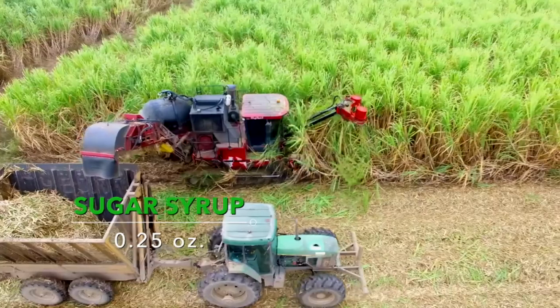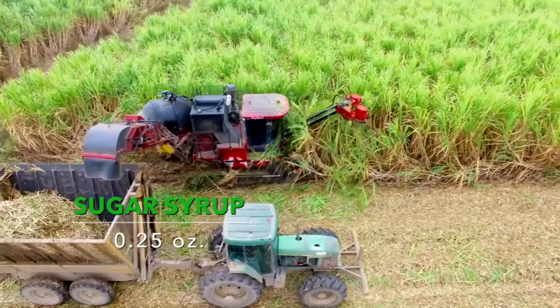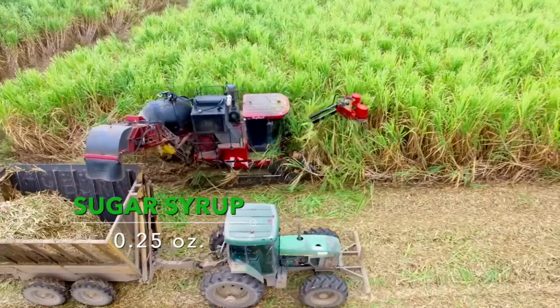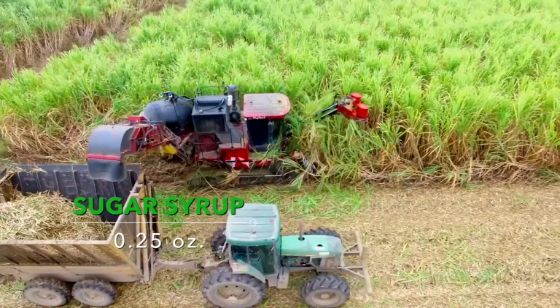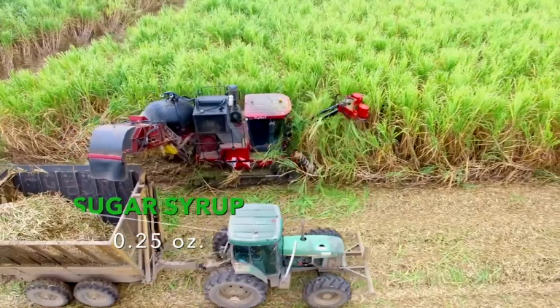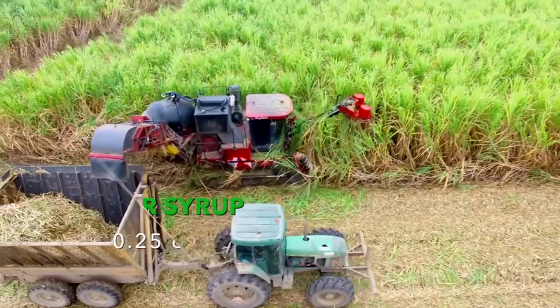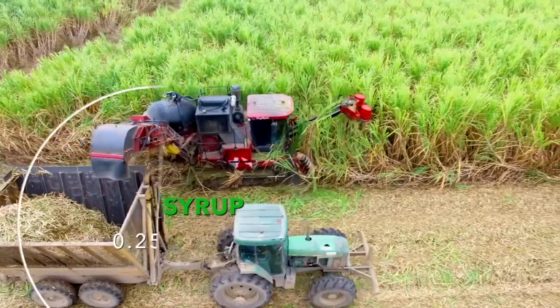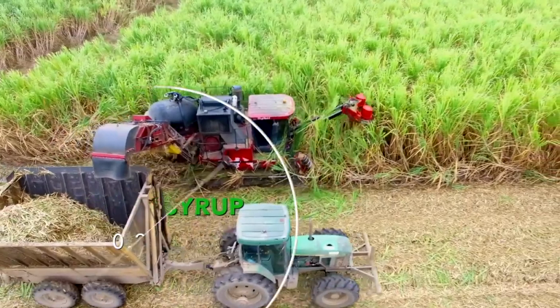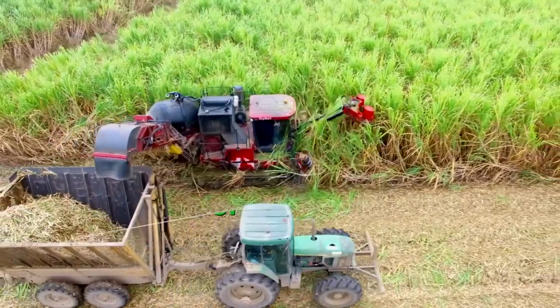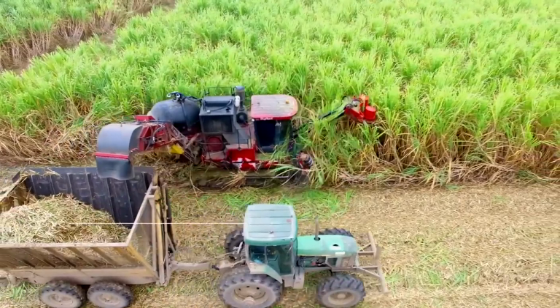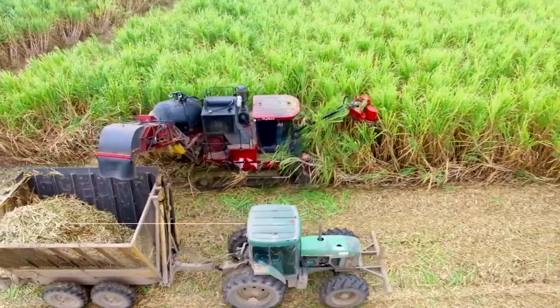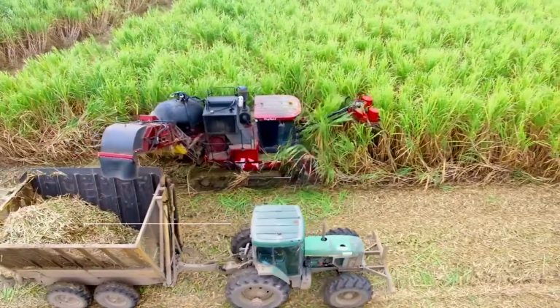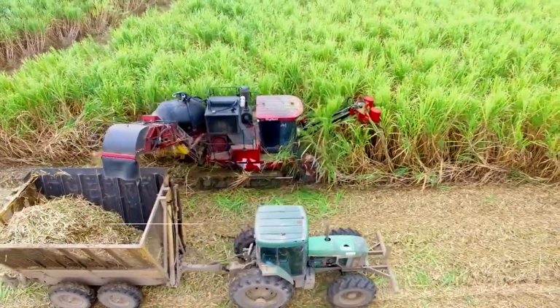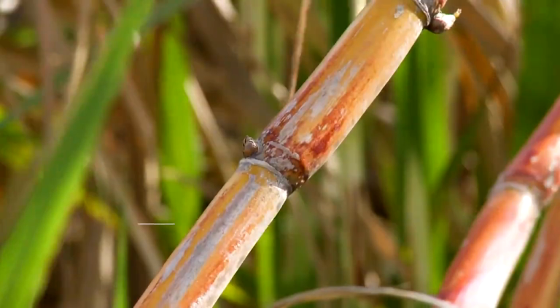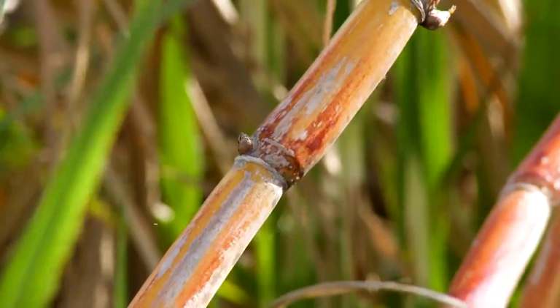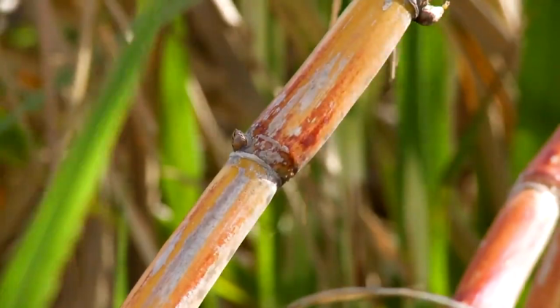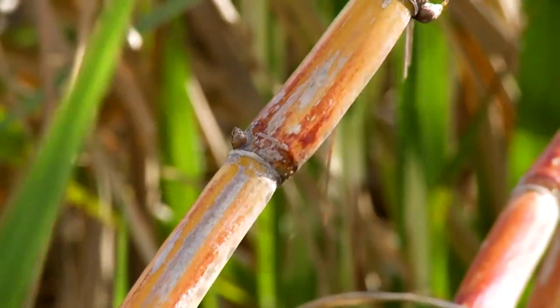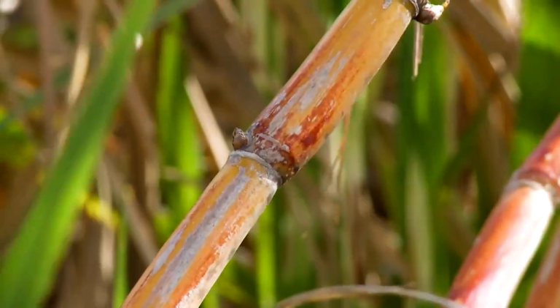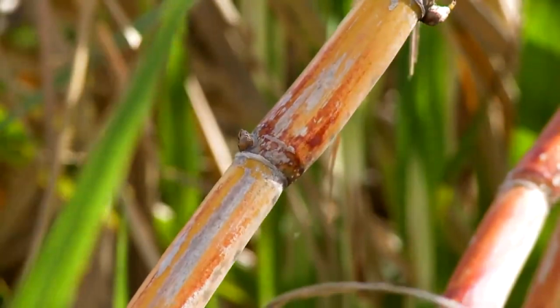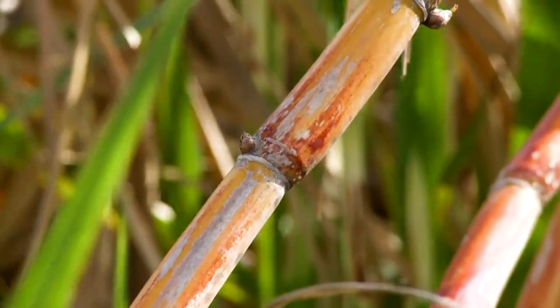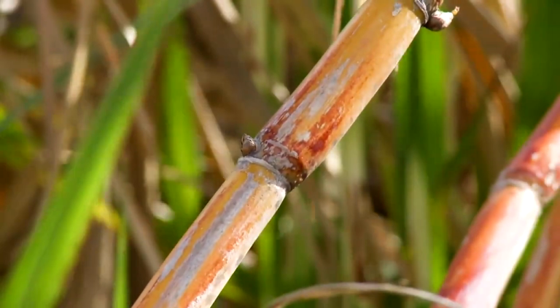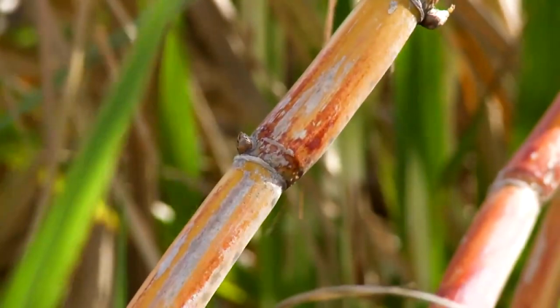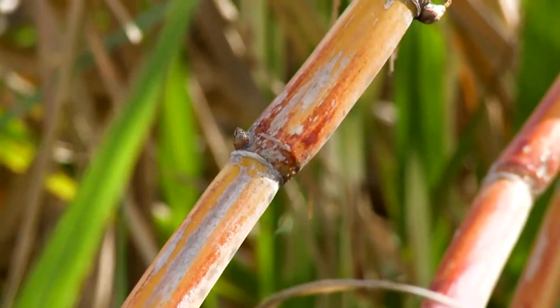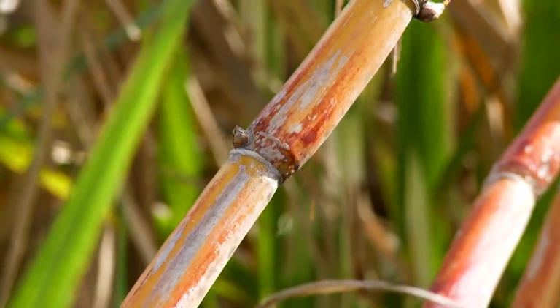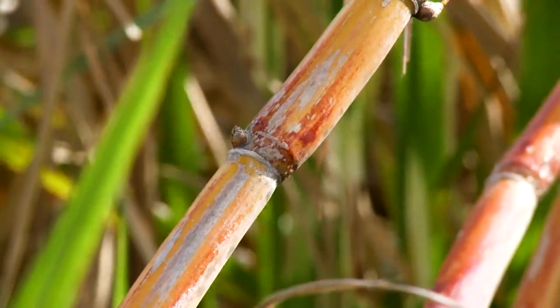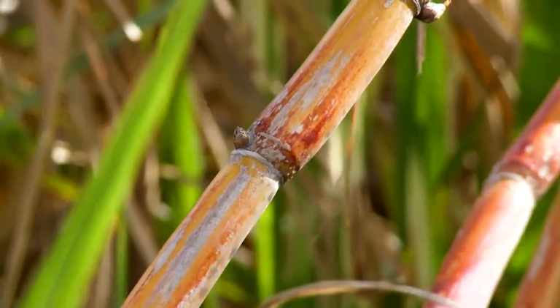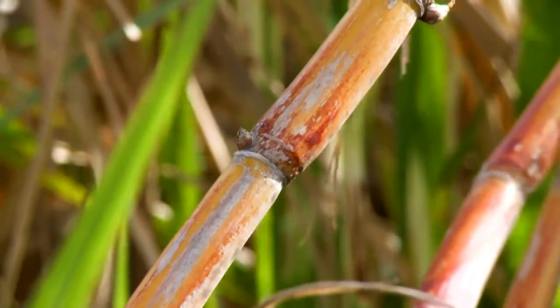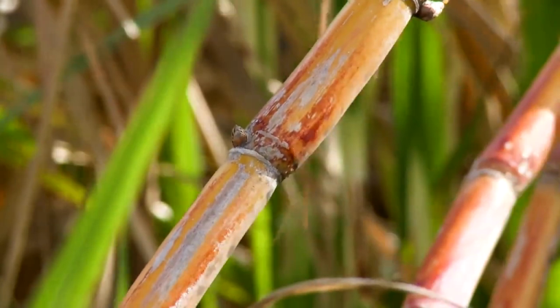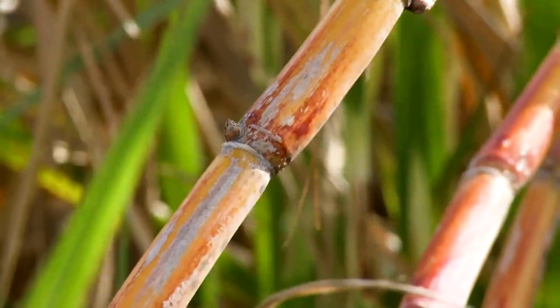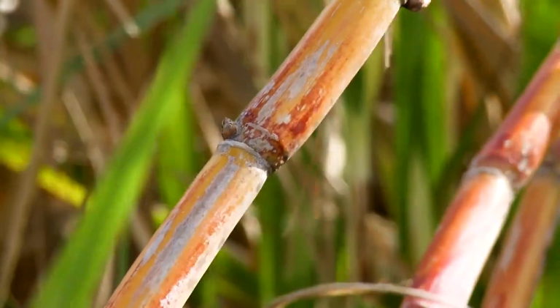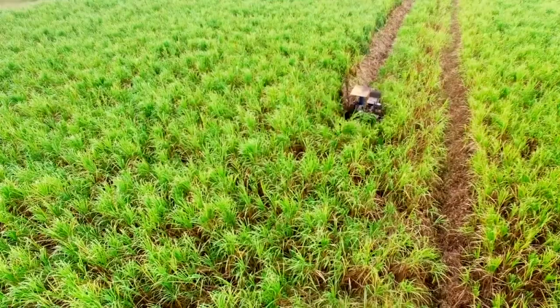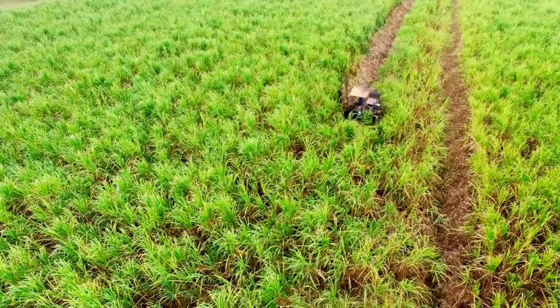Sugar syrup is made from sugar cane, which is also very commonly and widely found throughout the Caribbean.